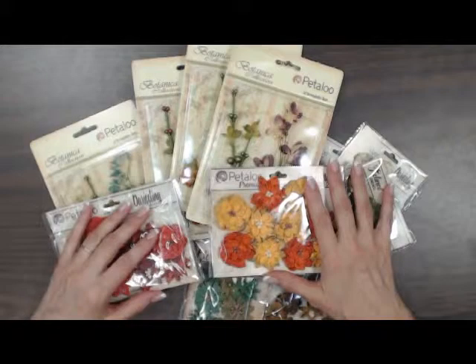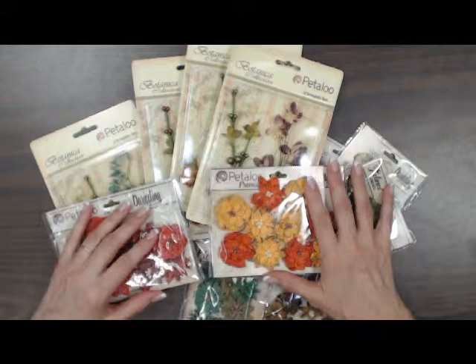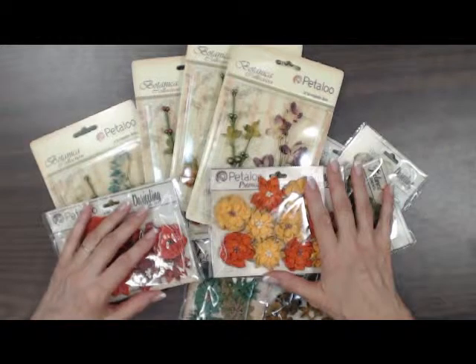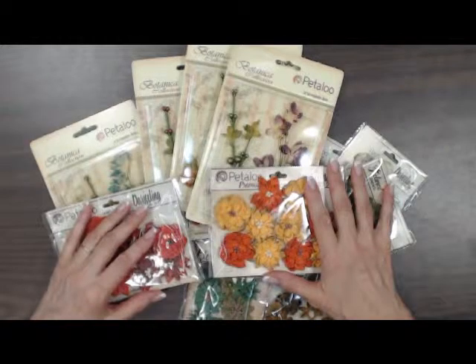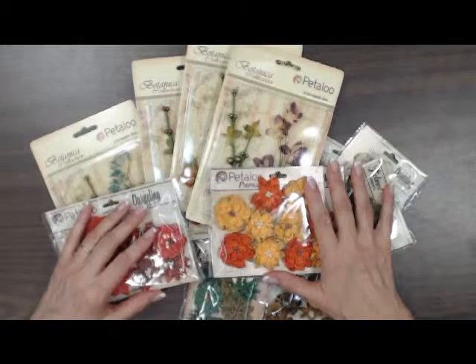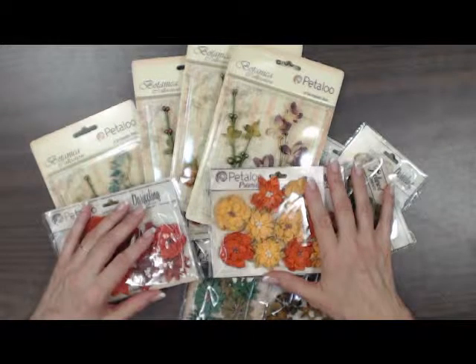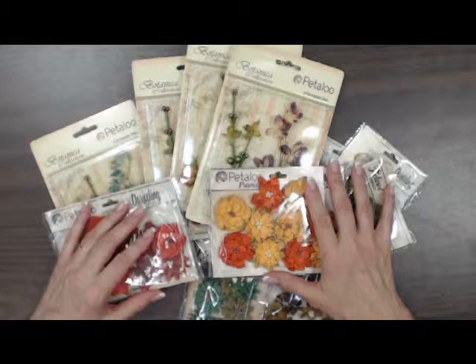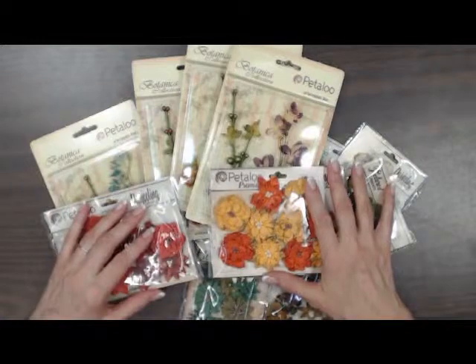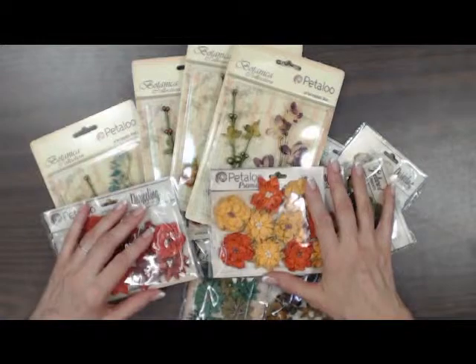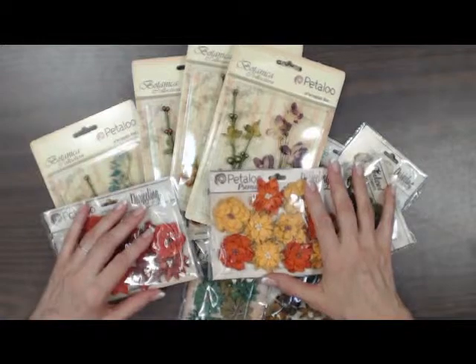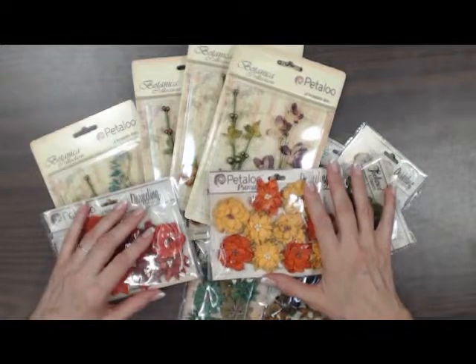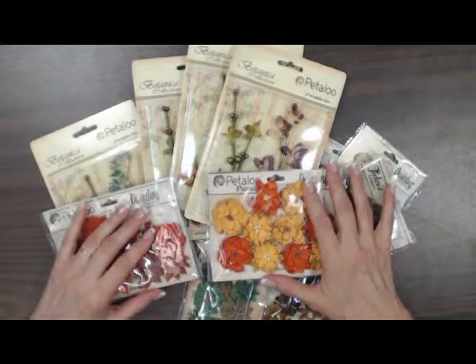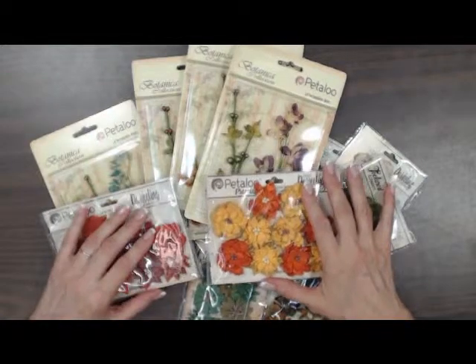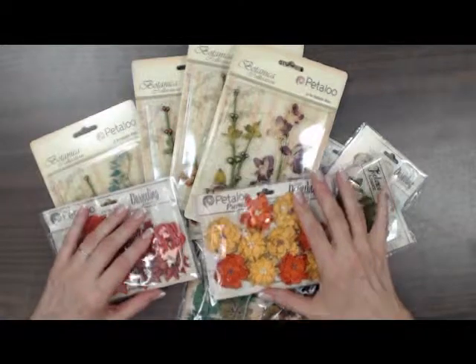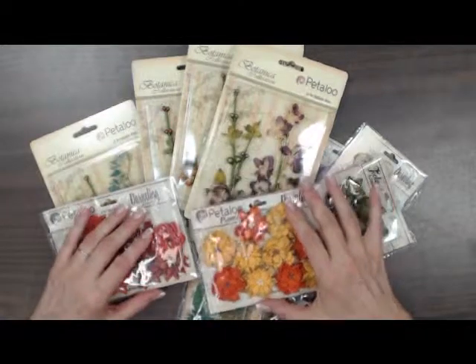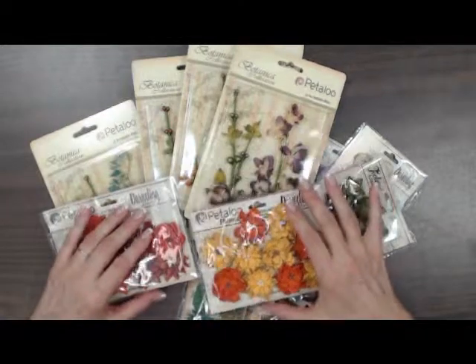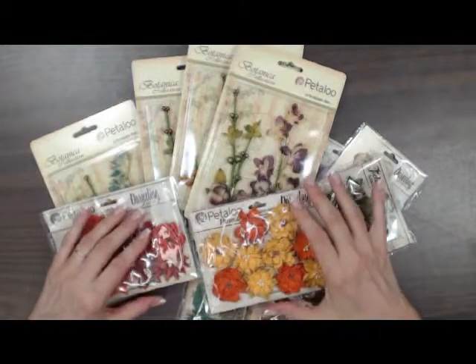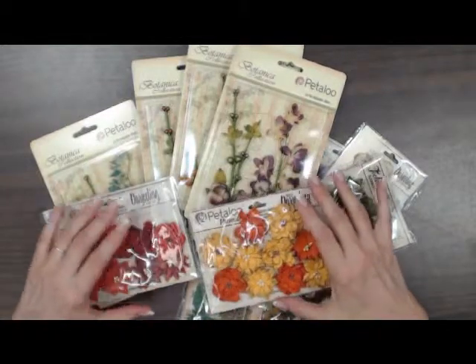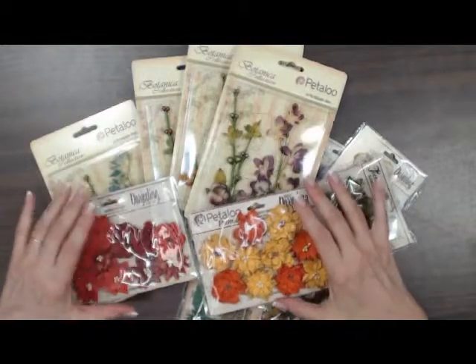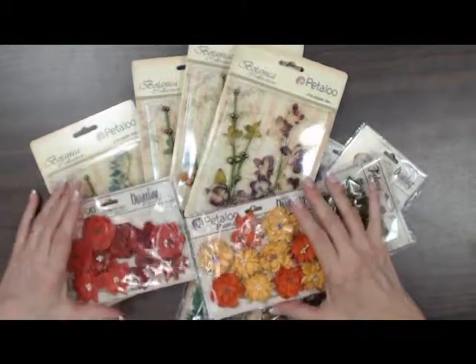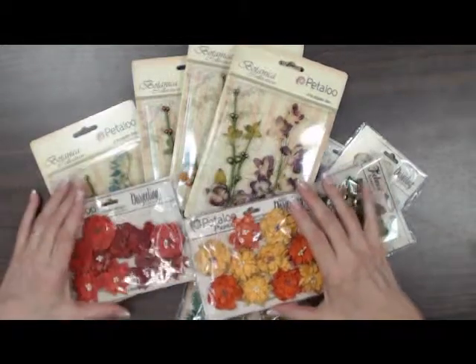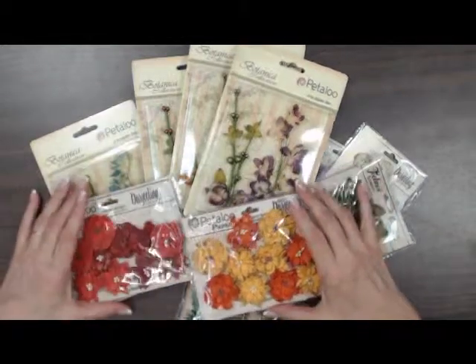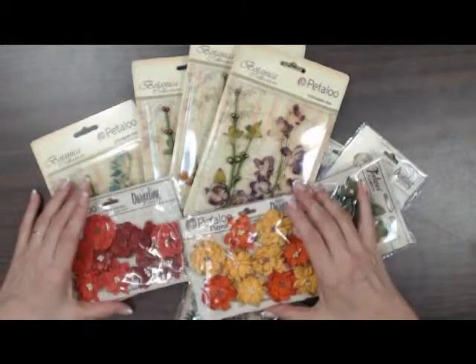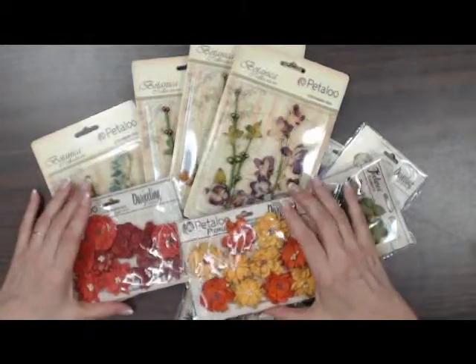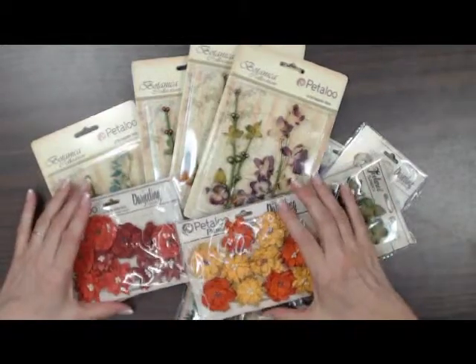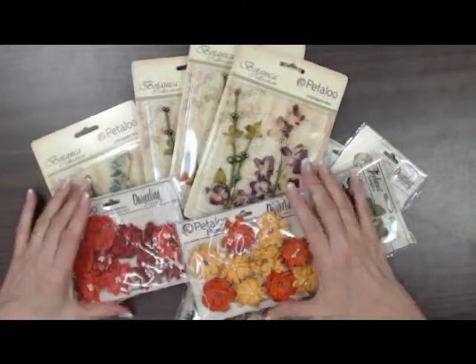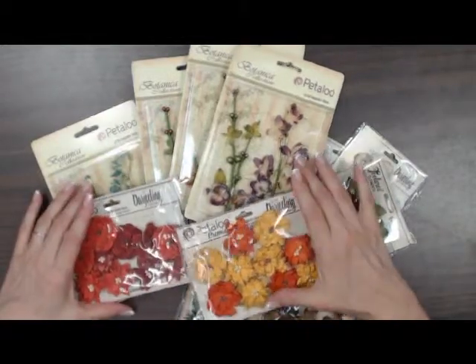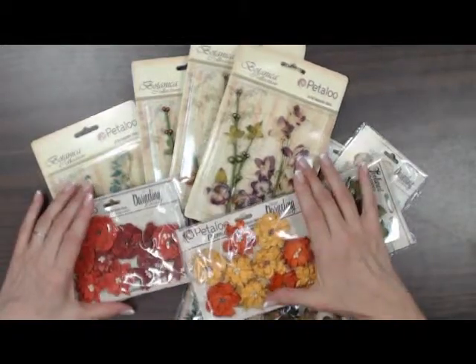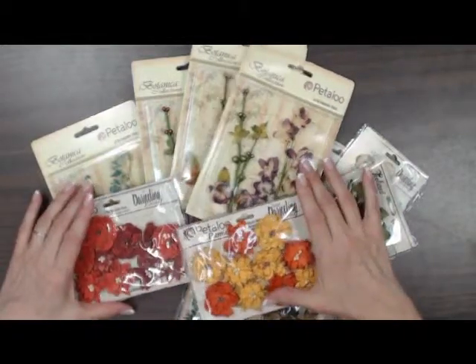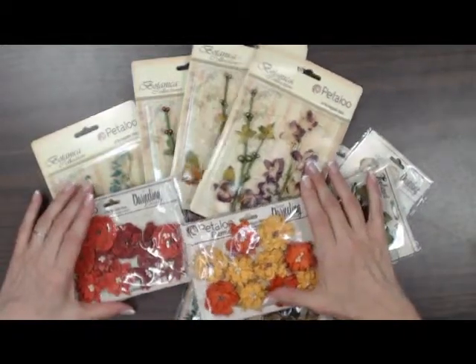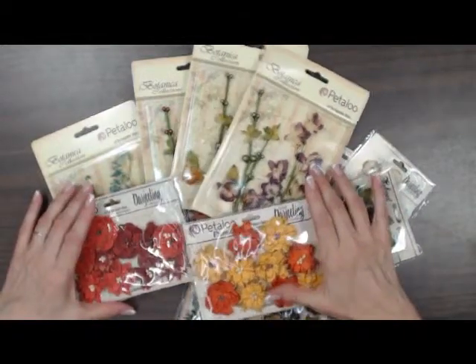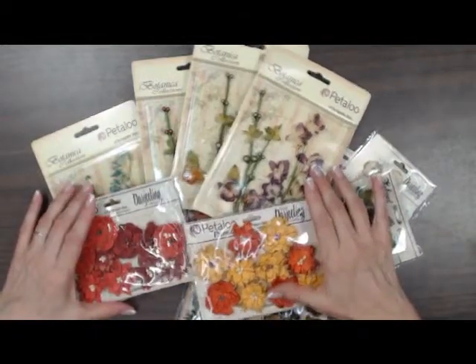Hi all, it's Debbie from Scrapbooks Plus in Chantilly, Virginia, bringing you What's New Wednesday.